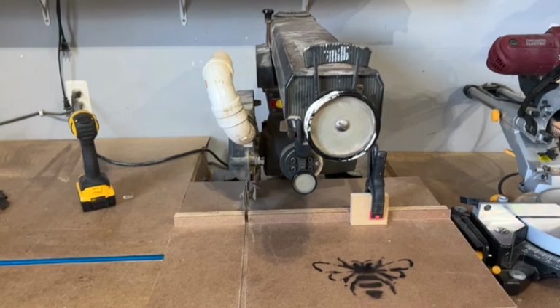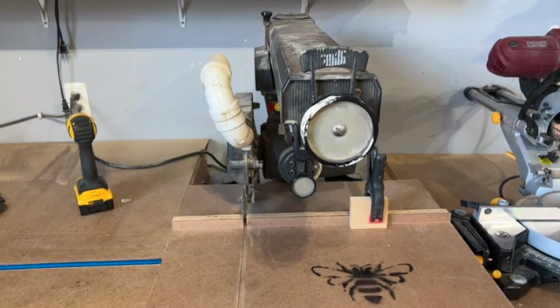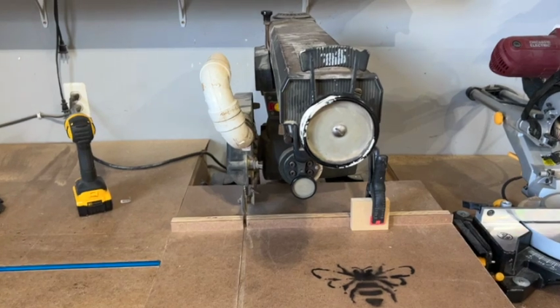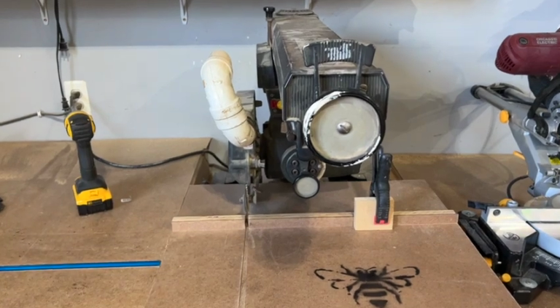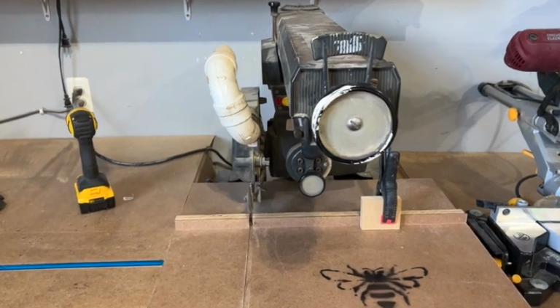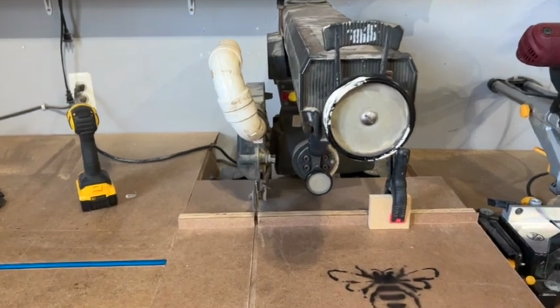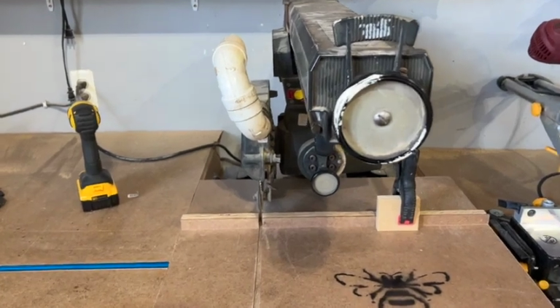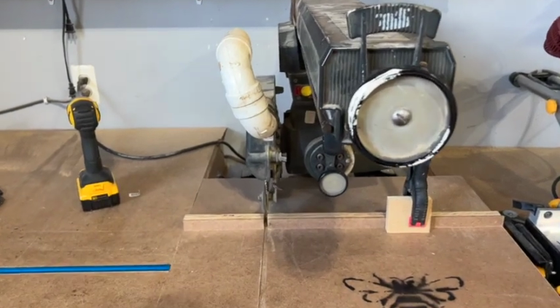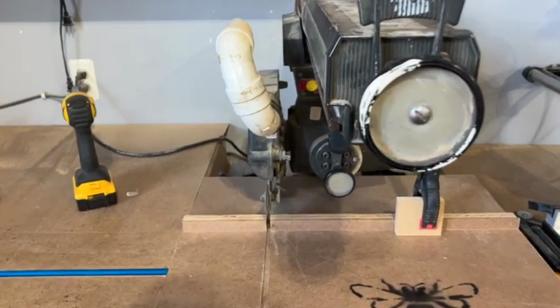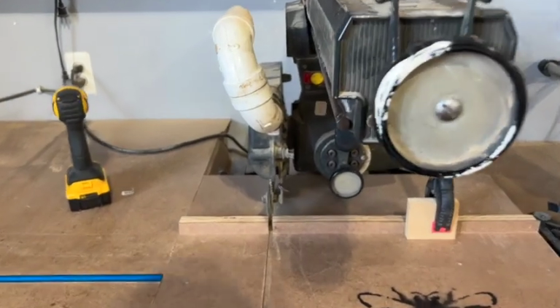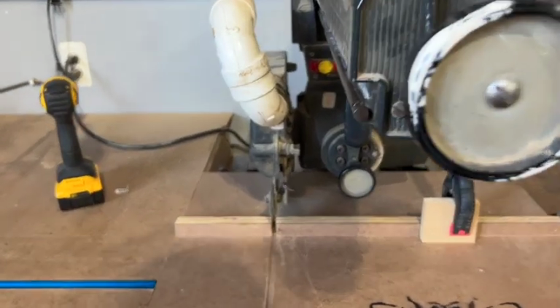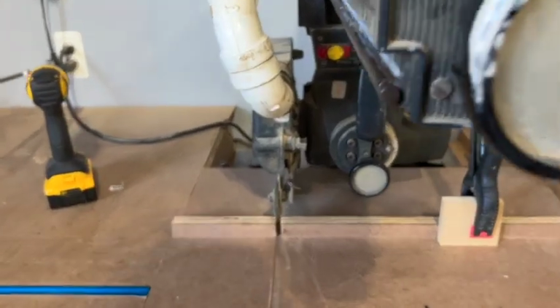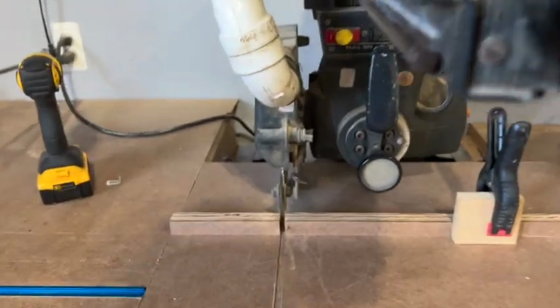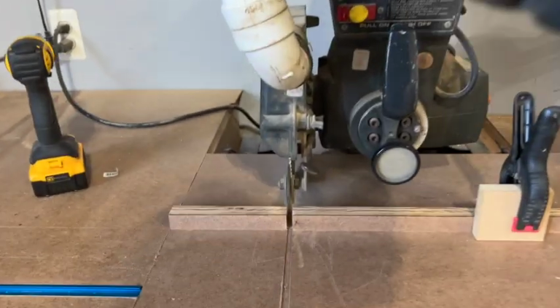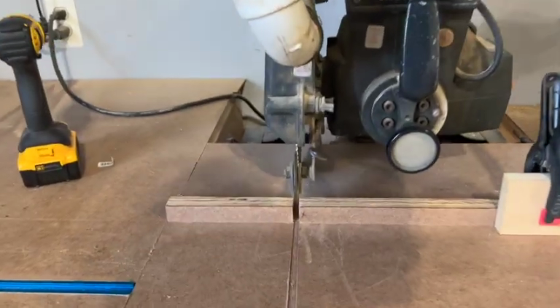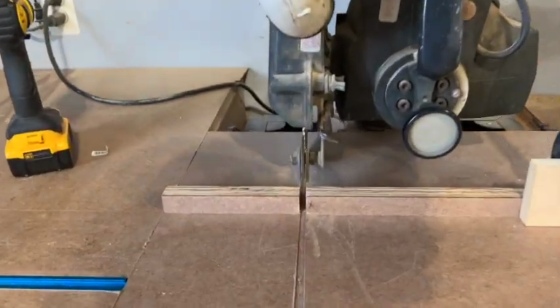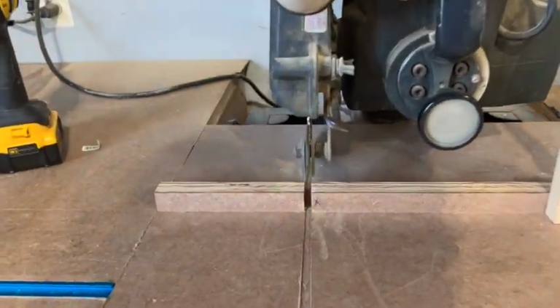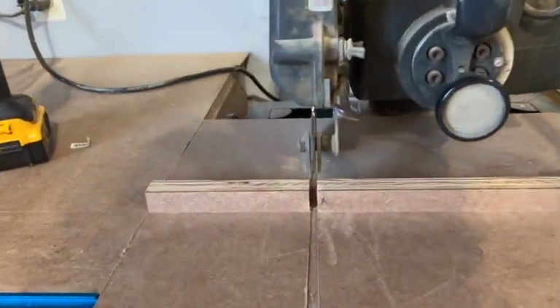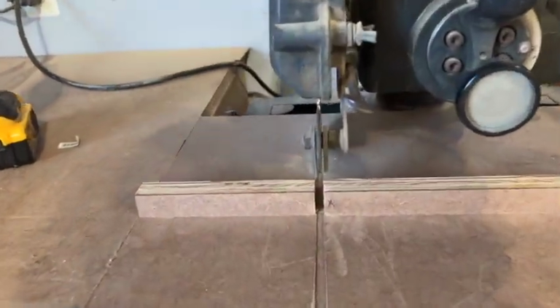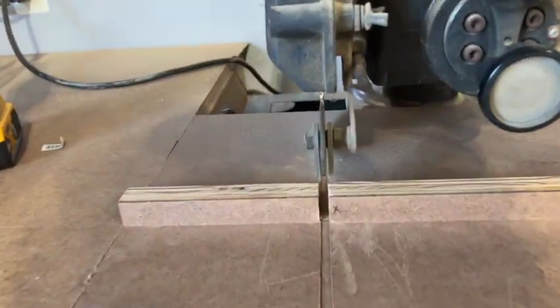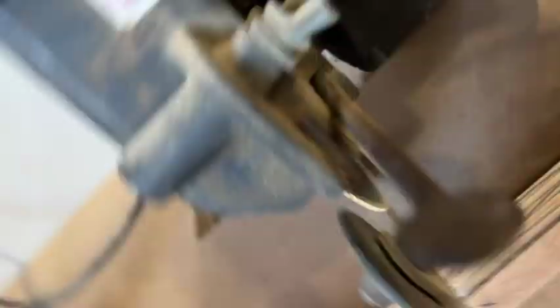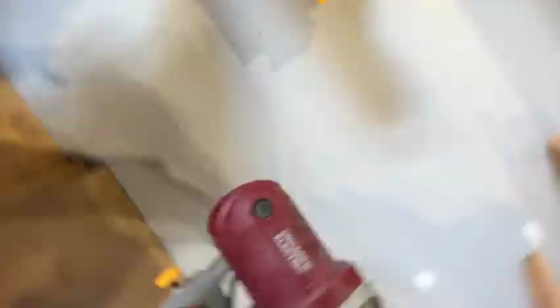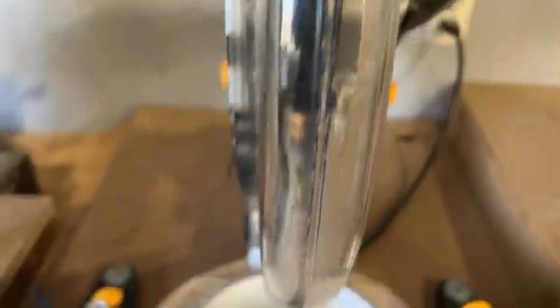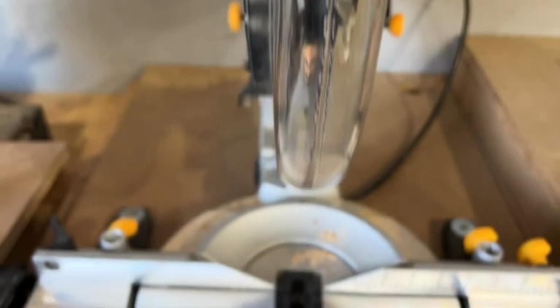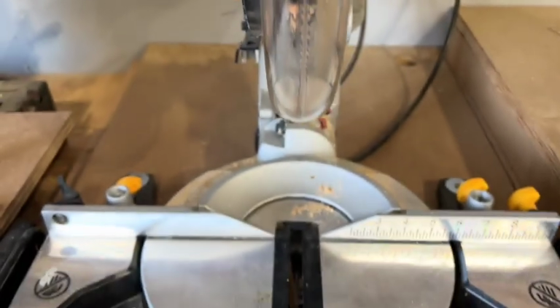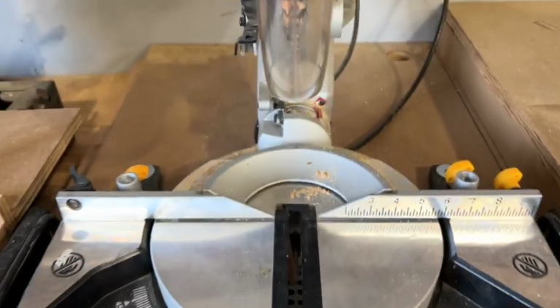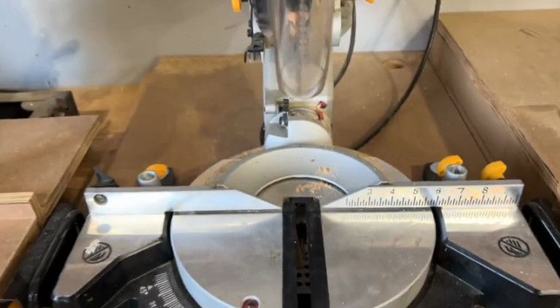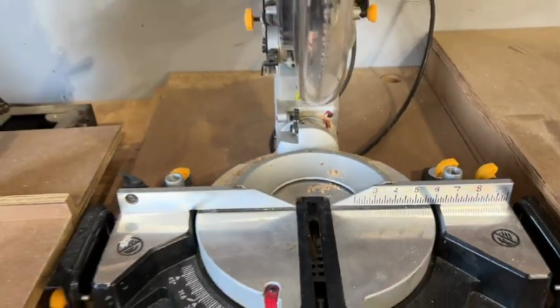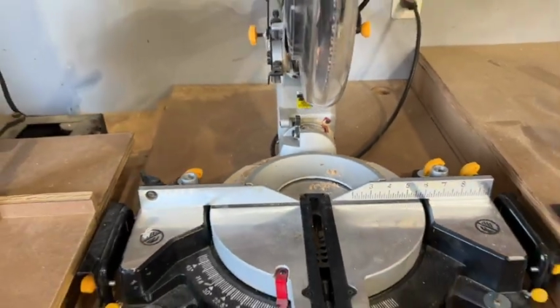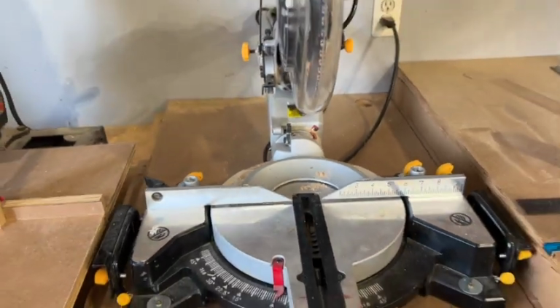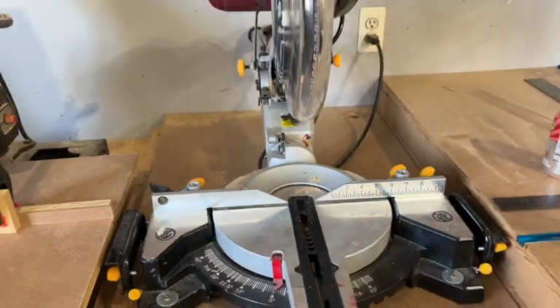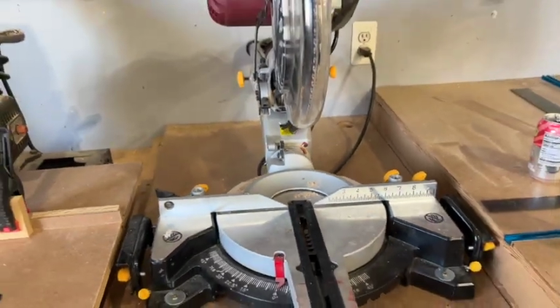Welcome to Busy Beat Living. Today we are going to show you how we incorporated this radial arm saw with this miter saw.